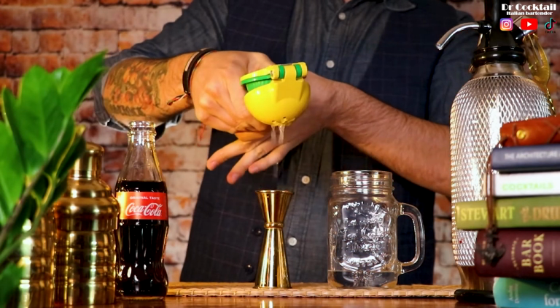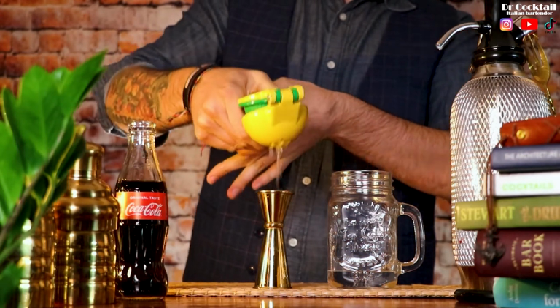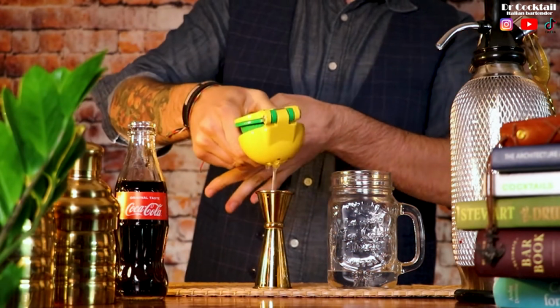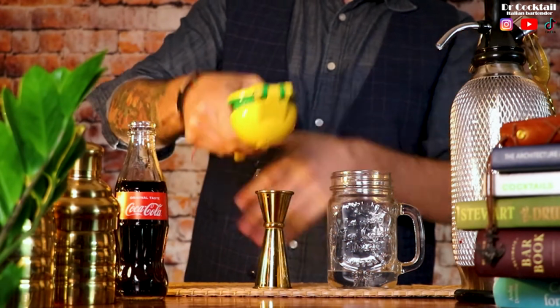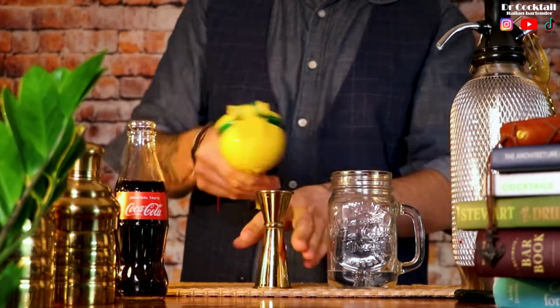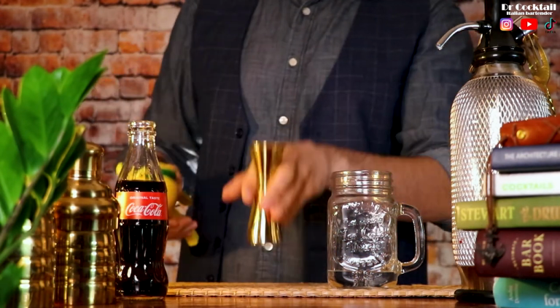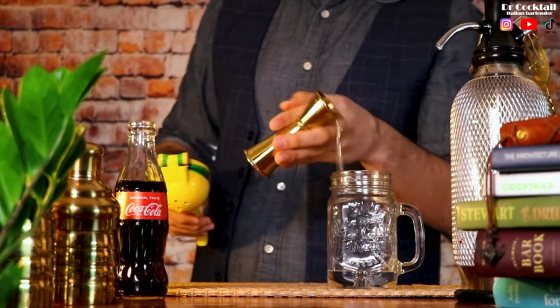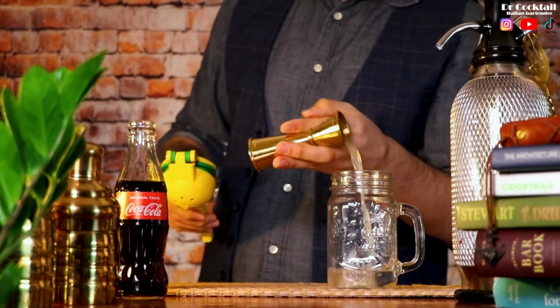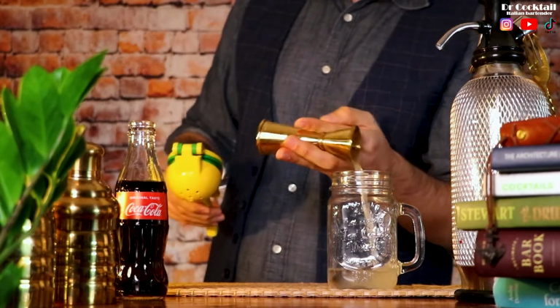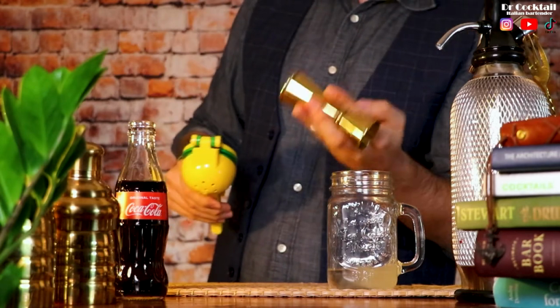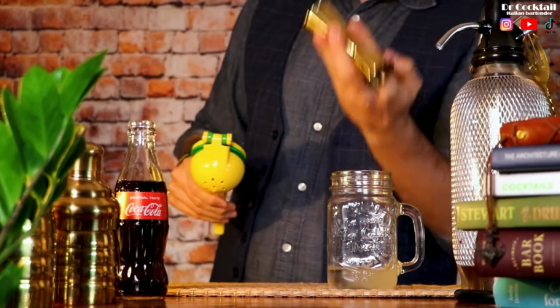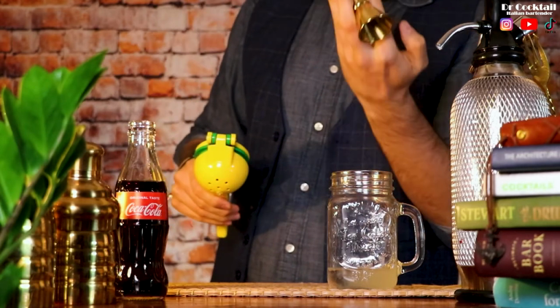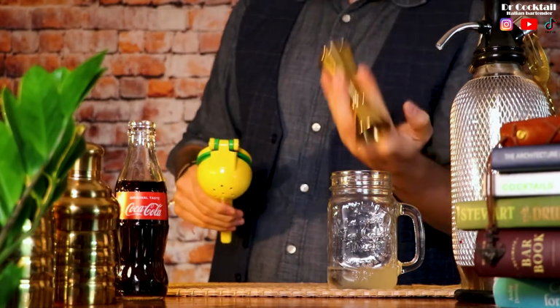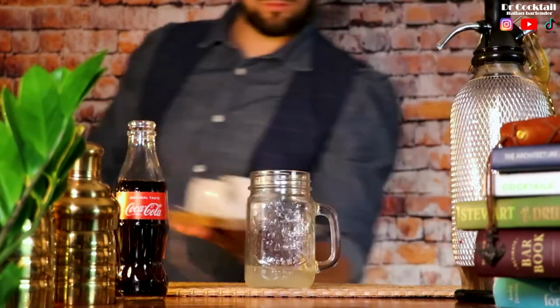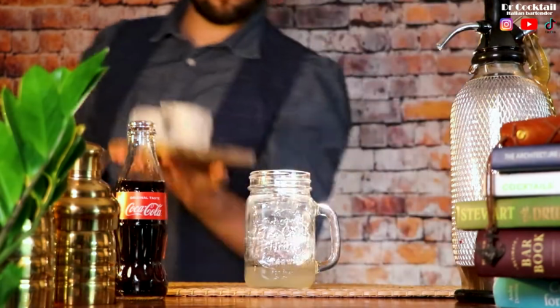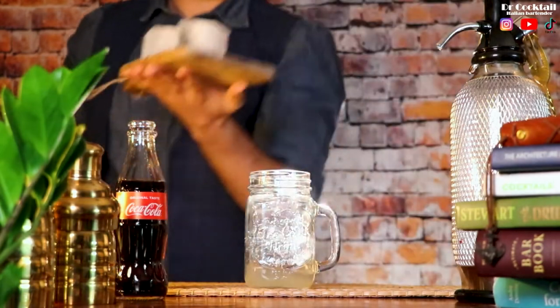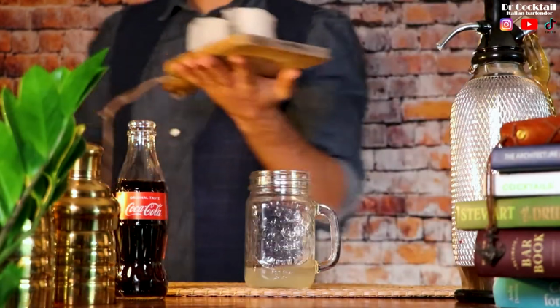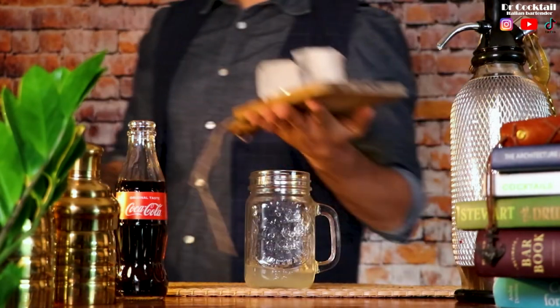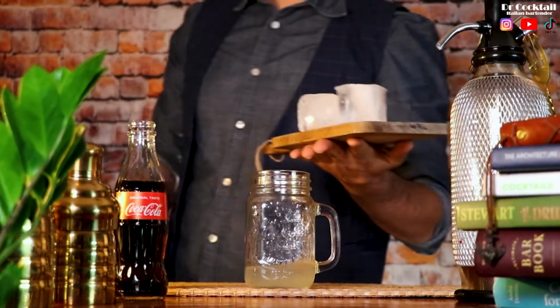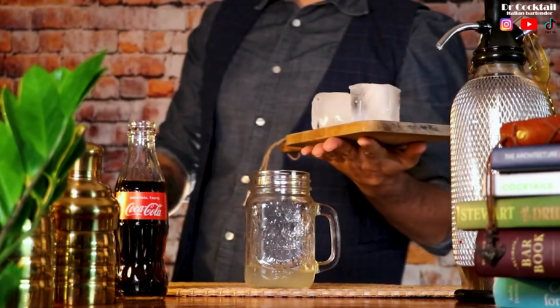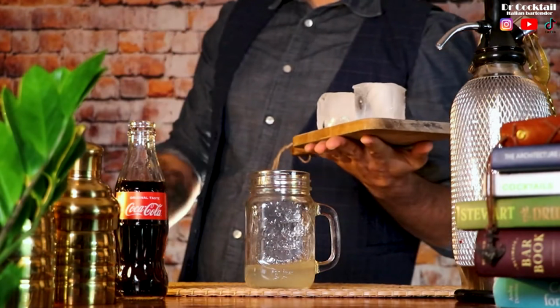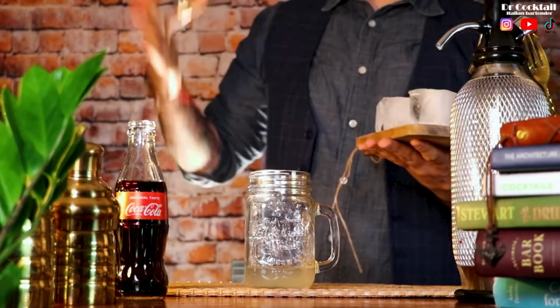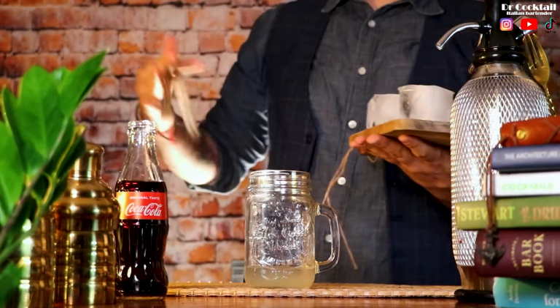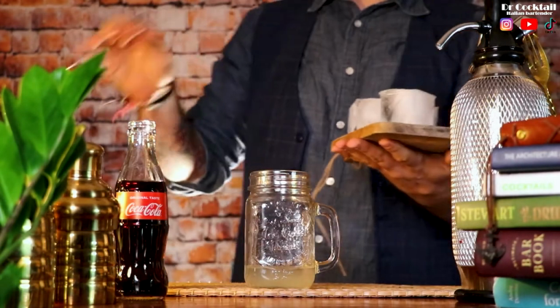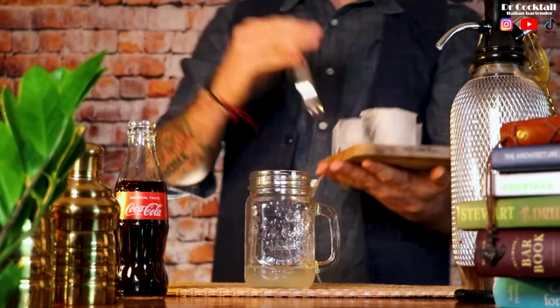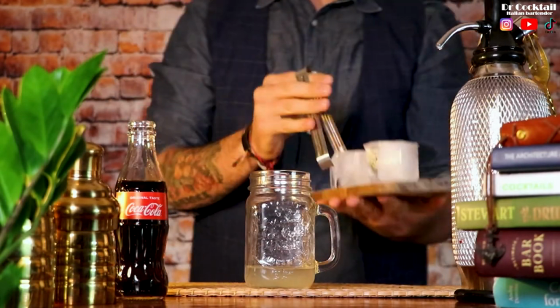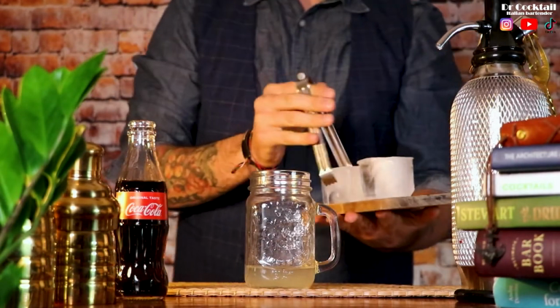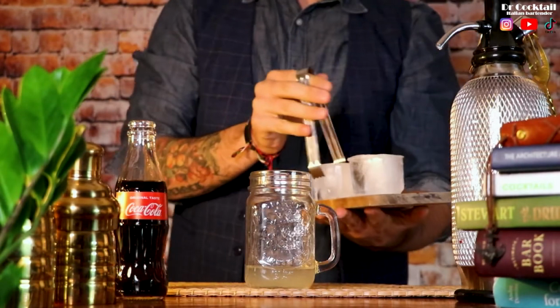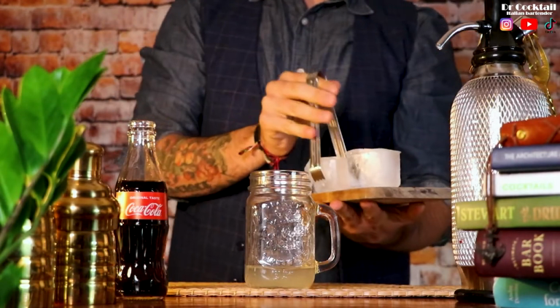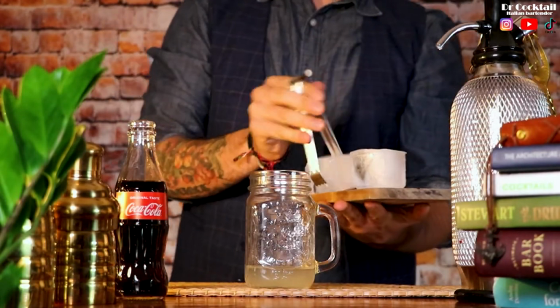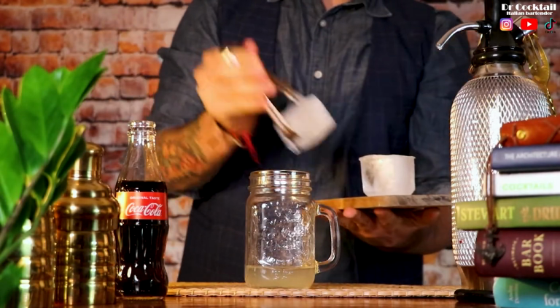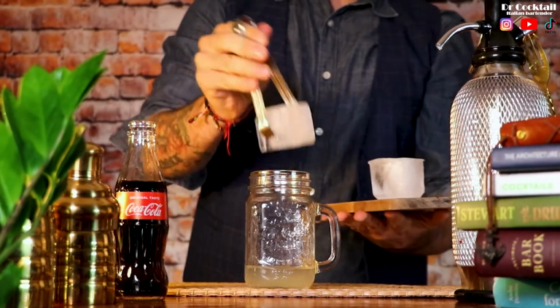Now that almost all the ingredients are in the glass, let's get ready to shake the cocktail. Add some ice.